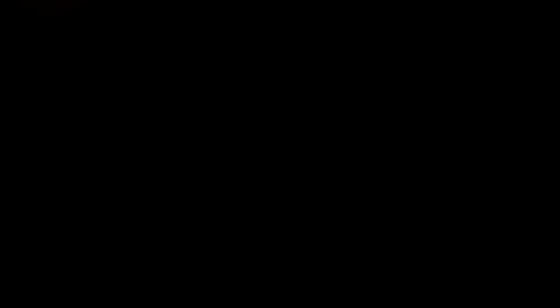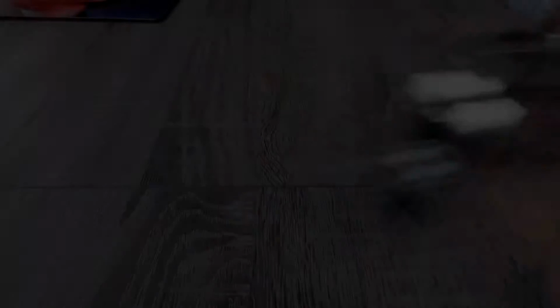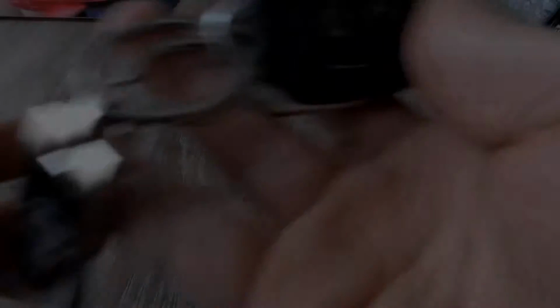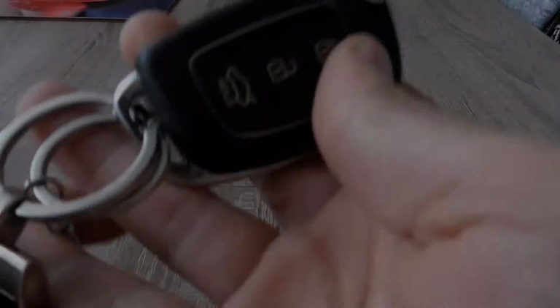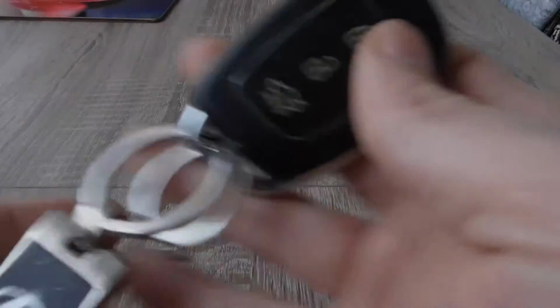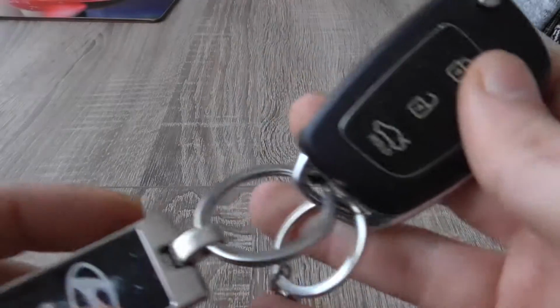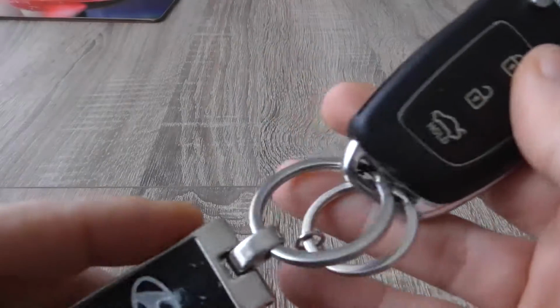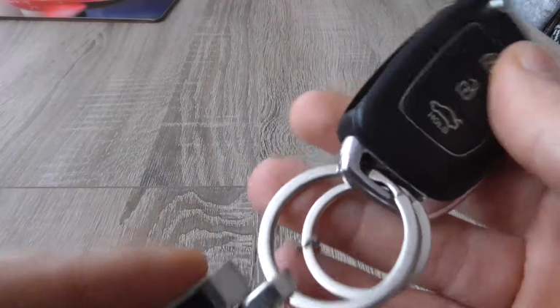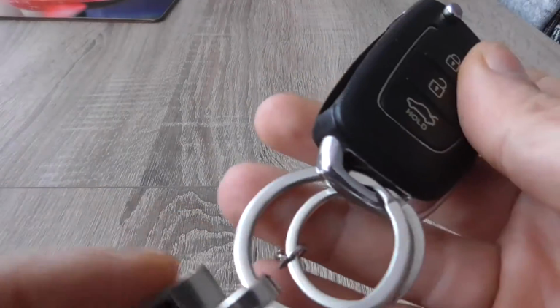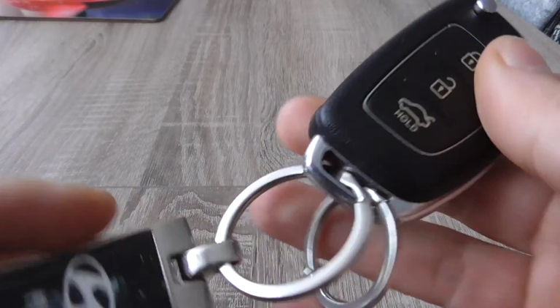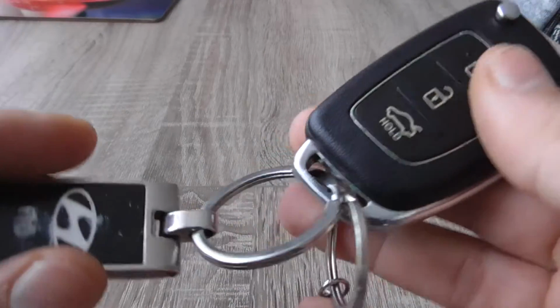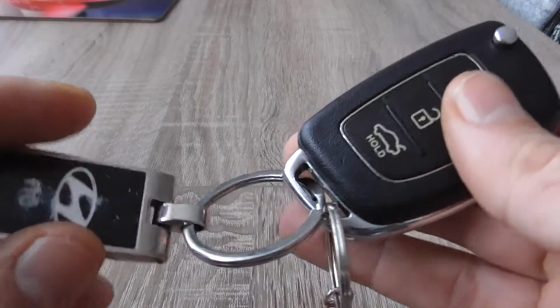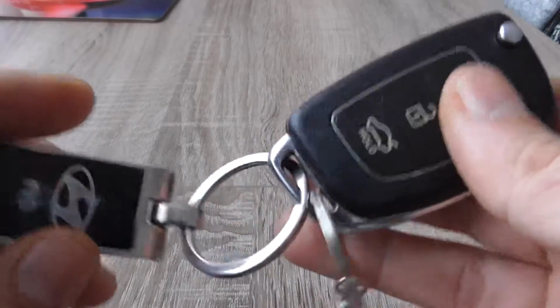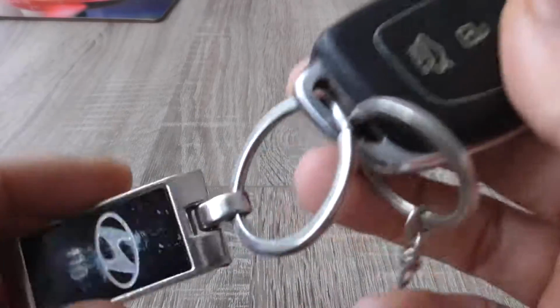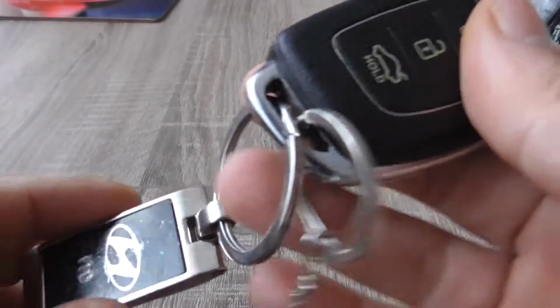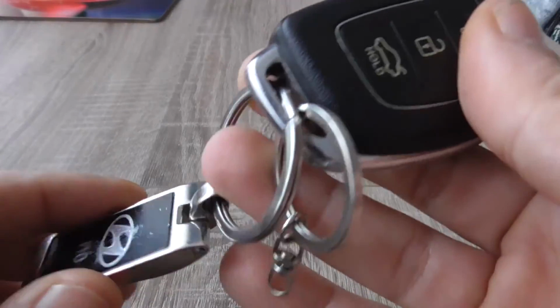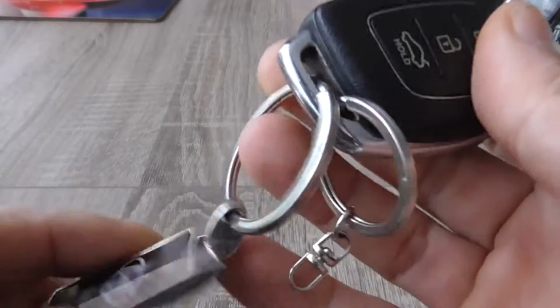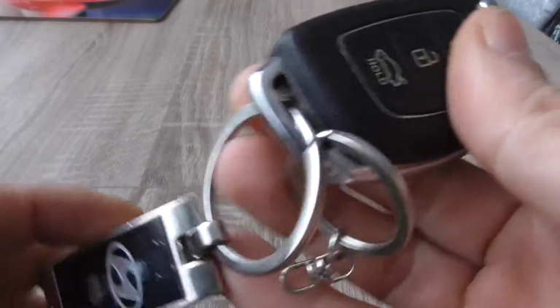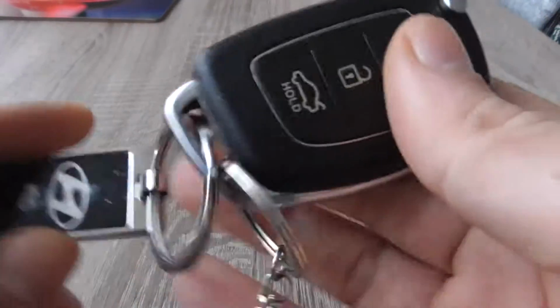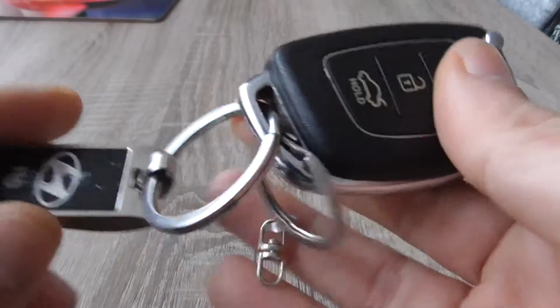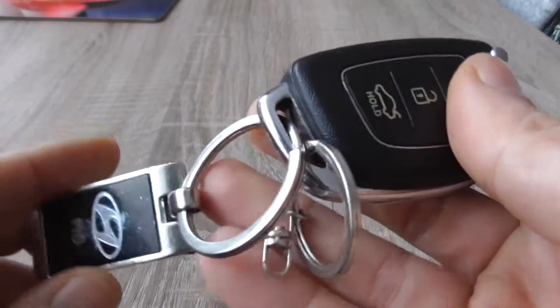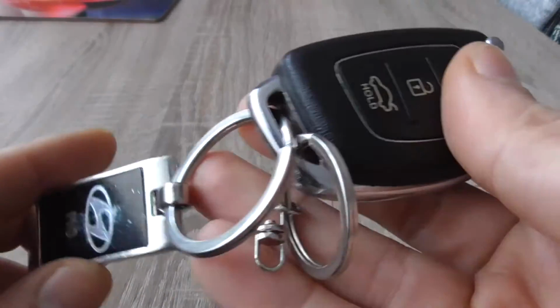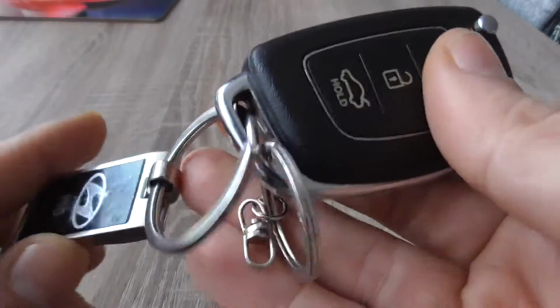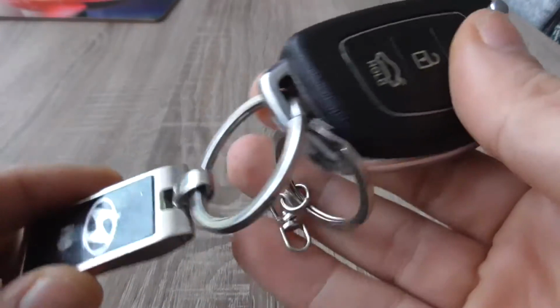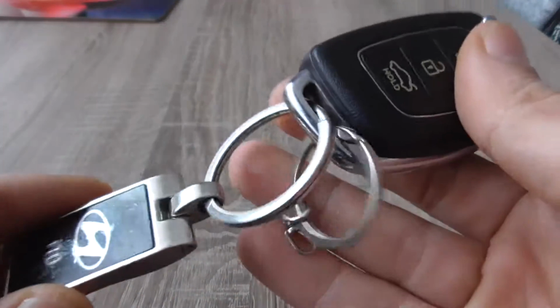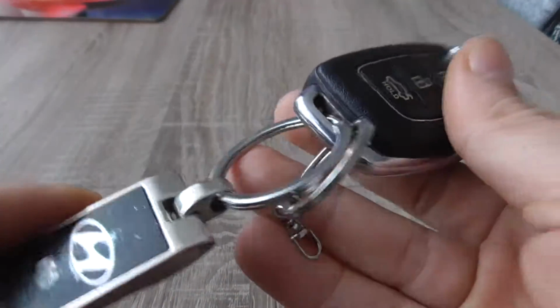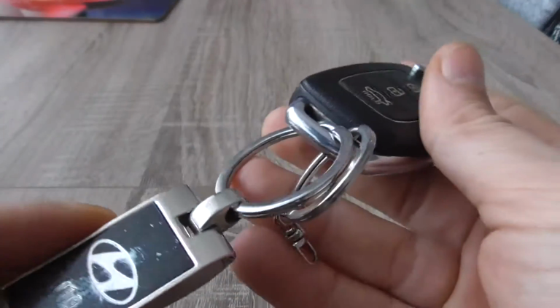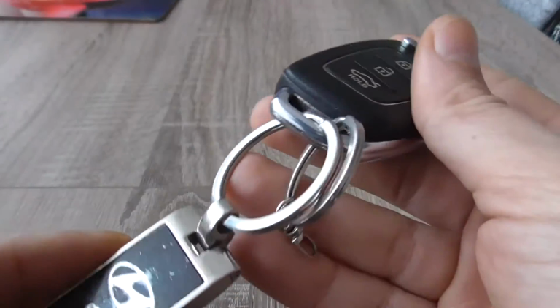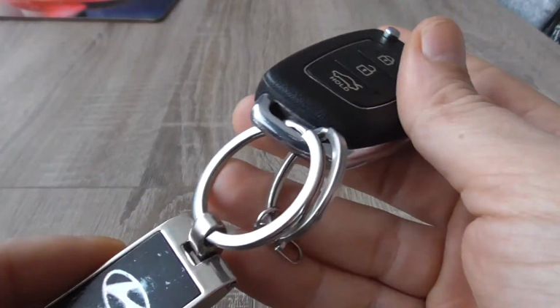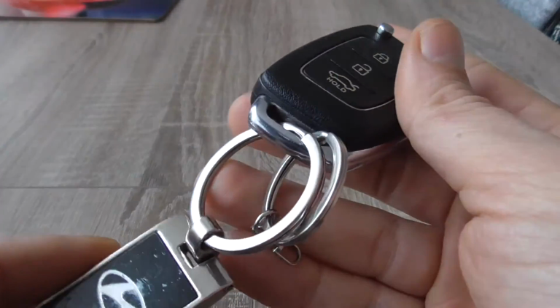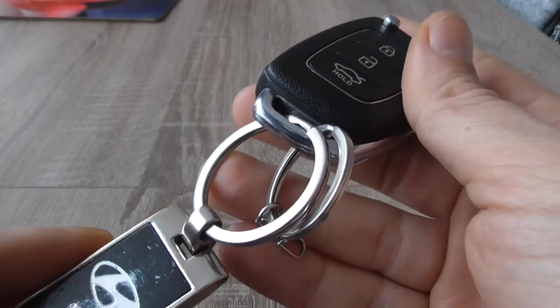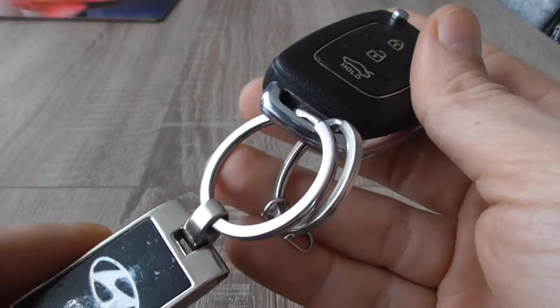Hi, today I will show you how to replace Hyundai i10 key fob battery.